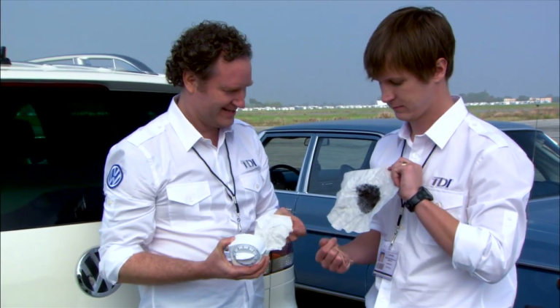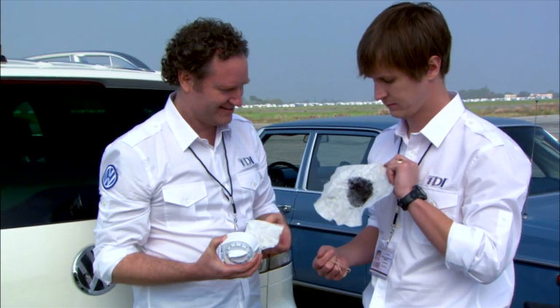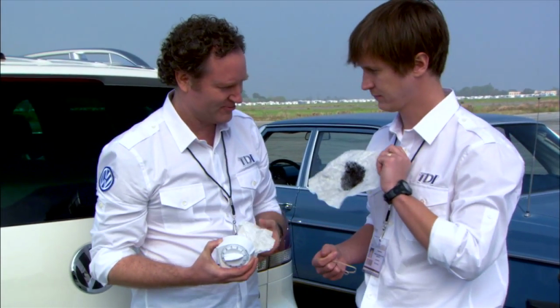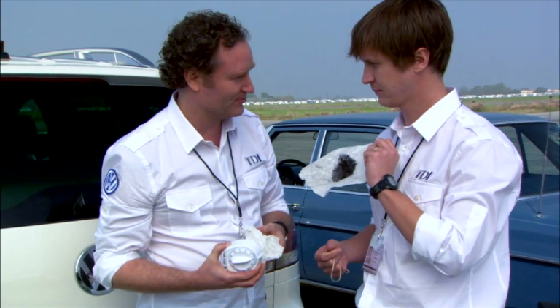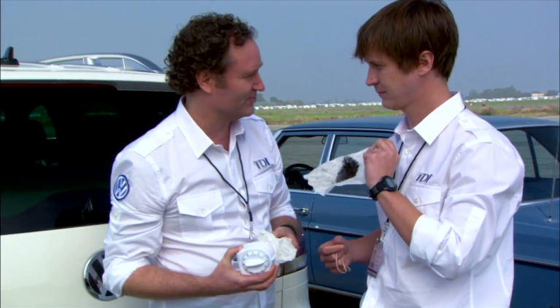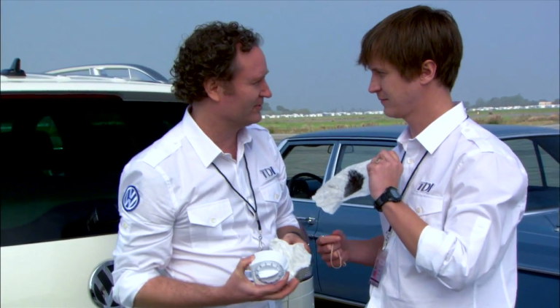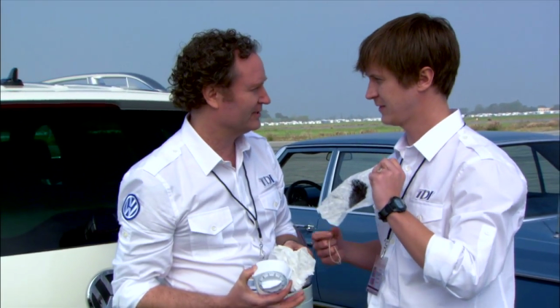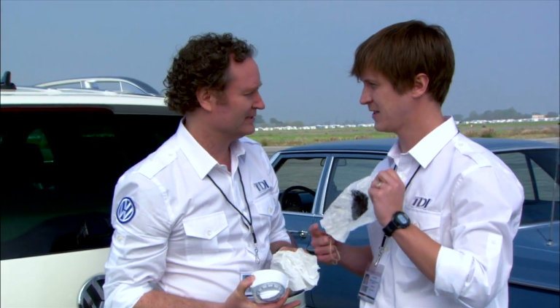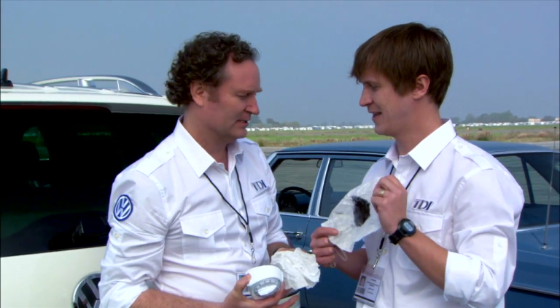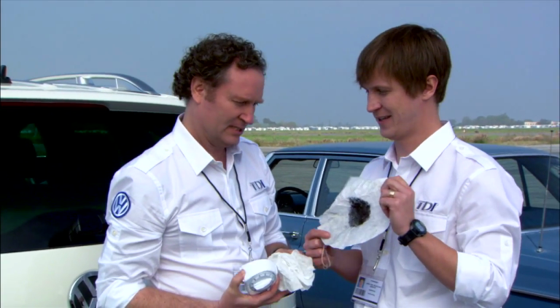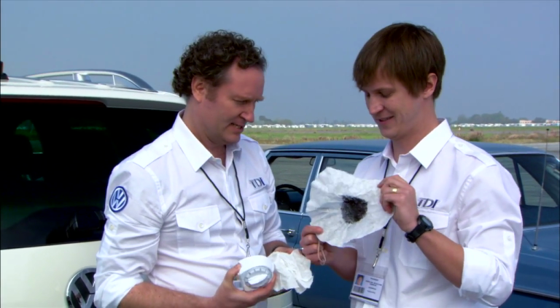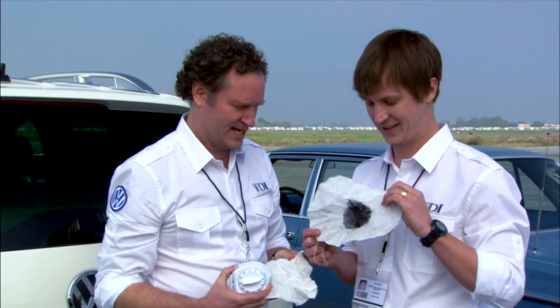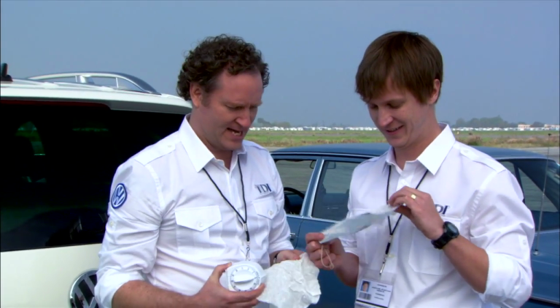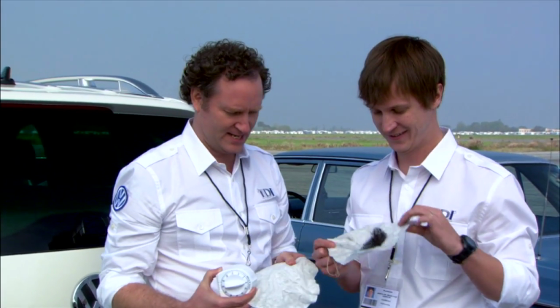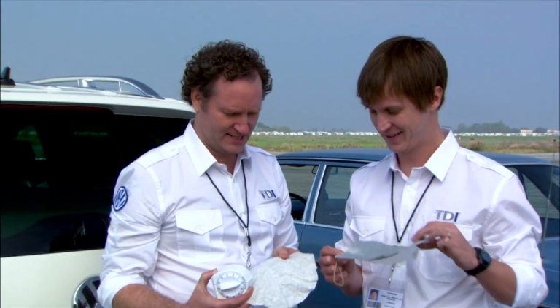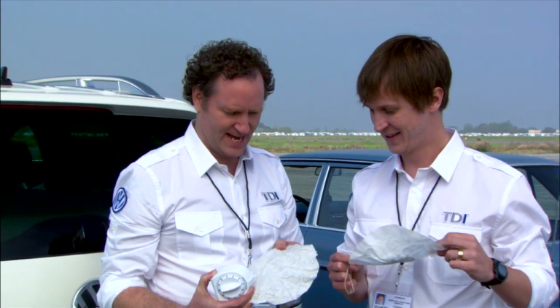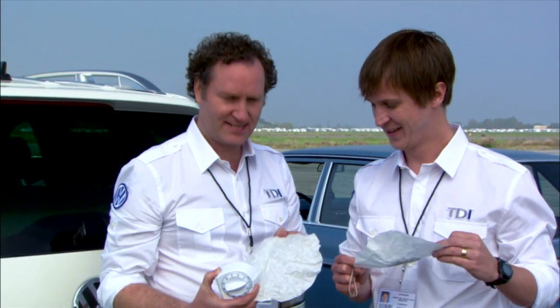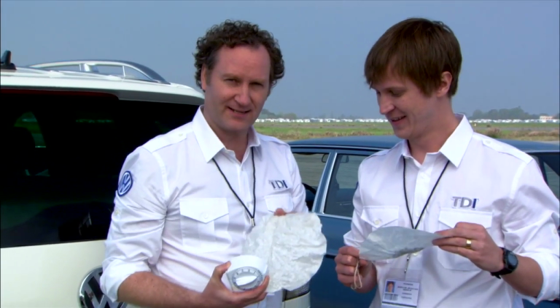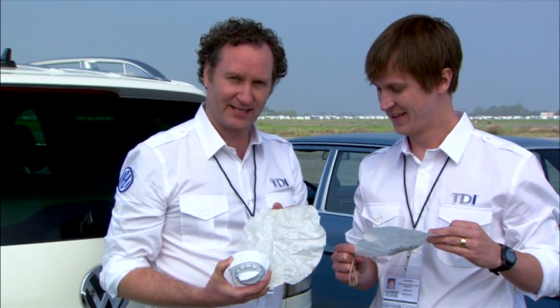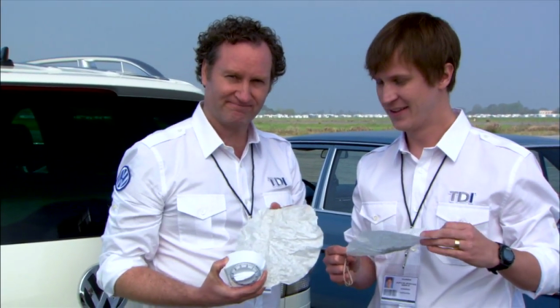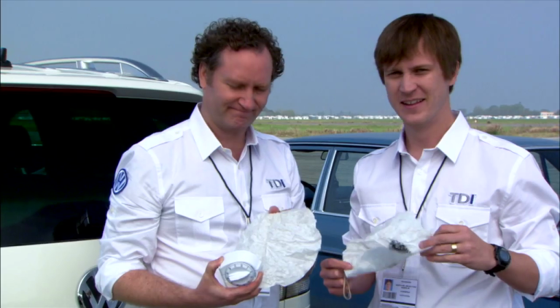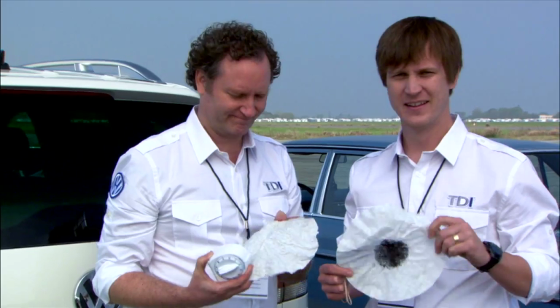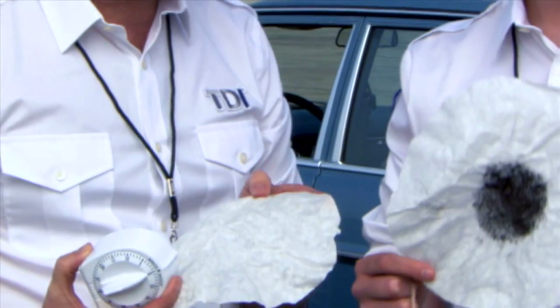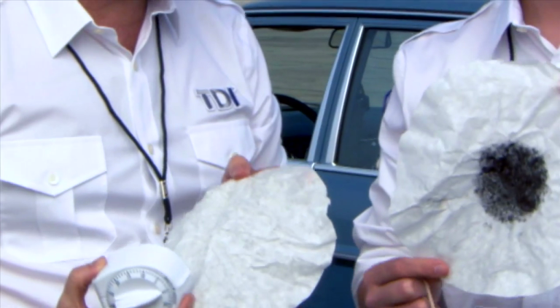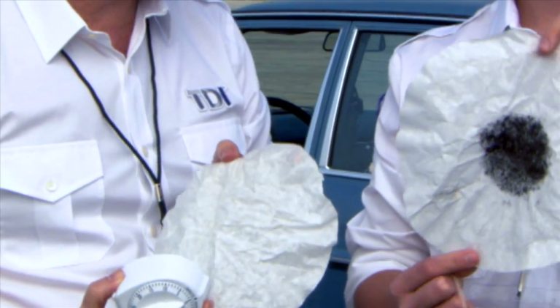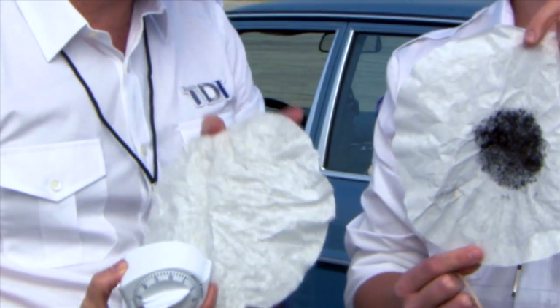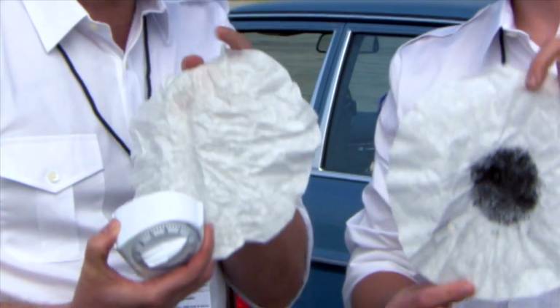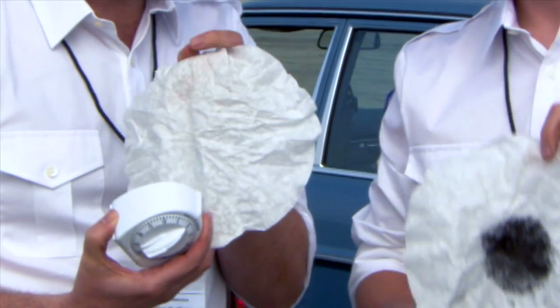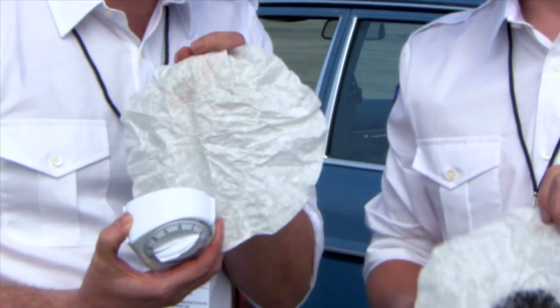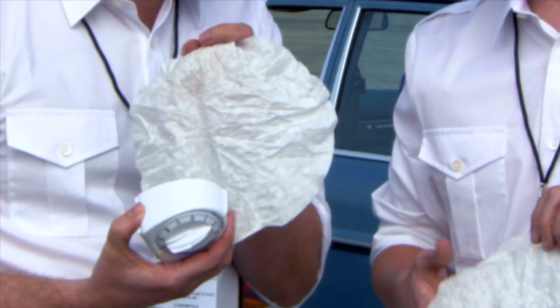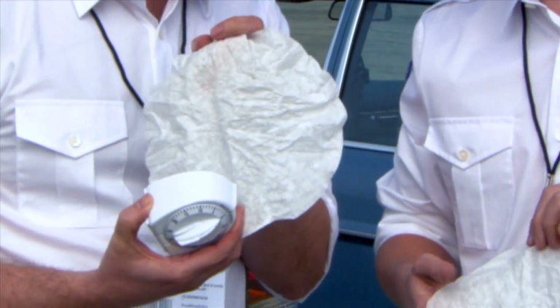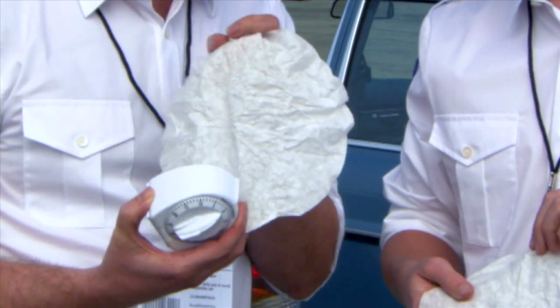Oh. That's nasty. That is nasty looking. This looks pretty good though. Awesome.